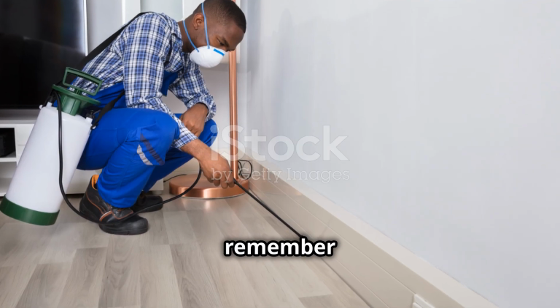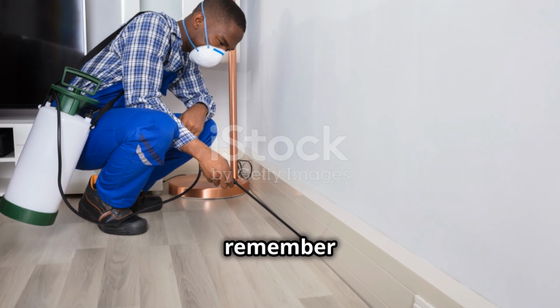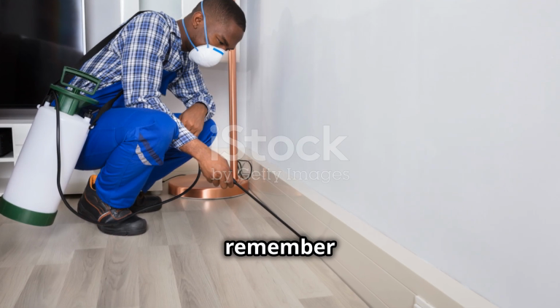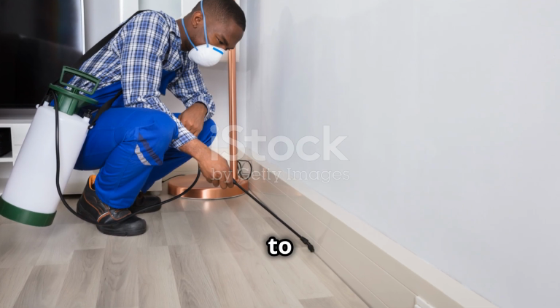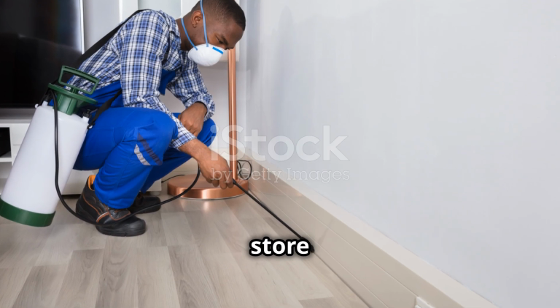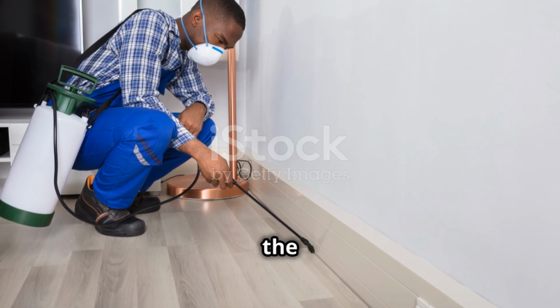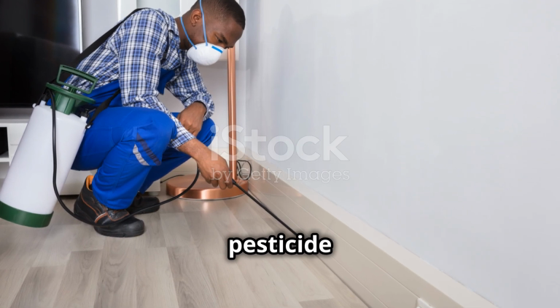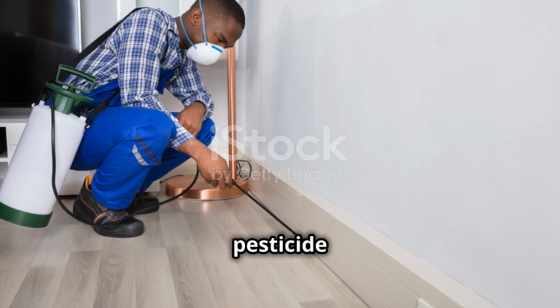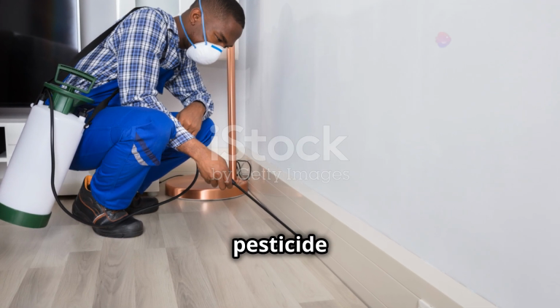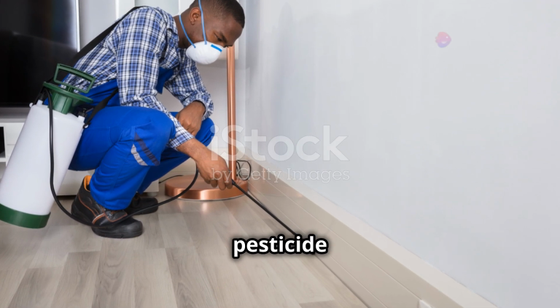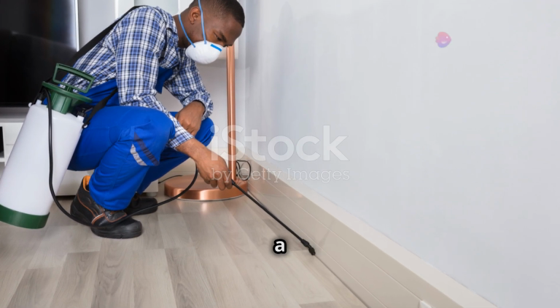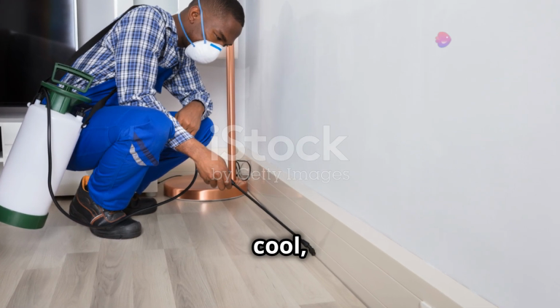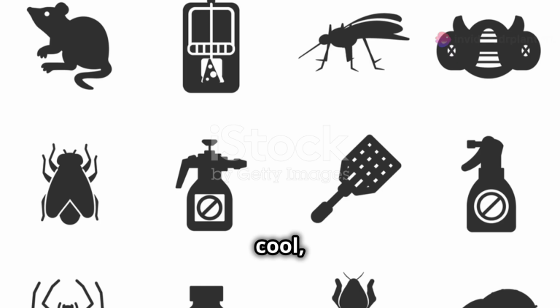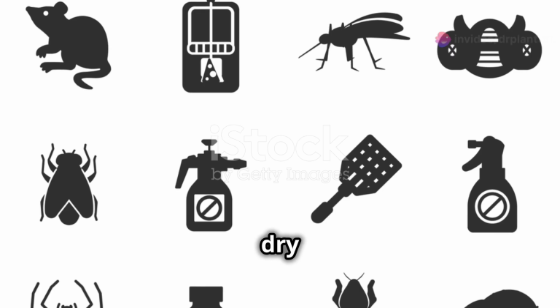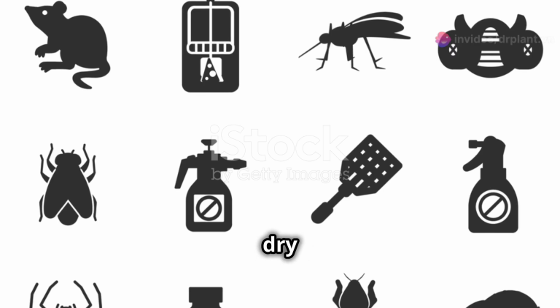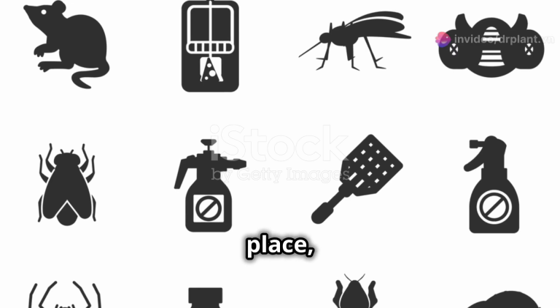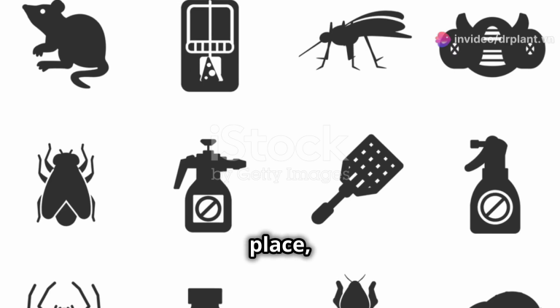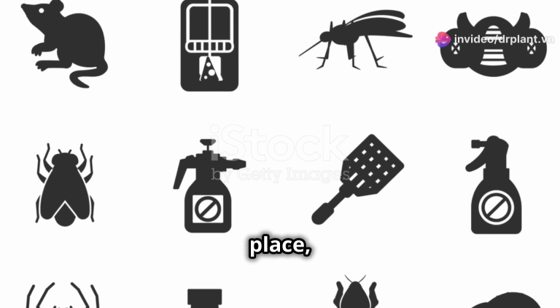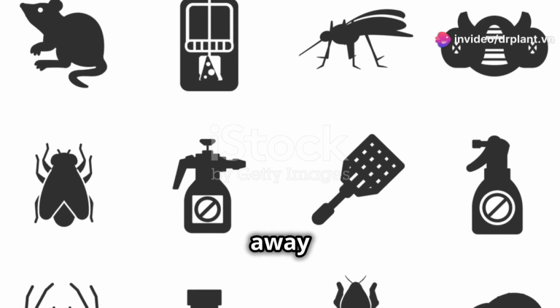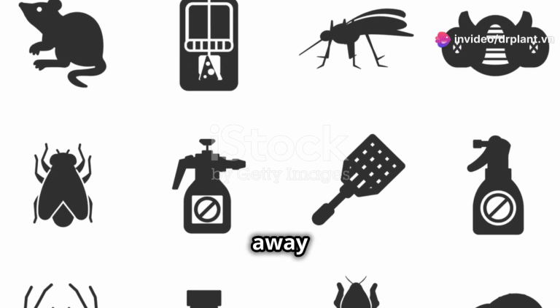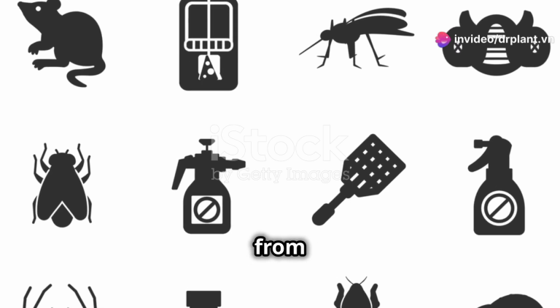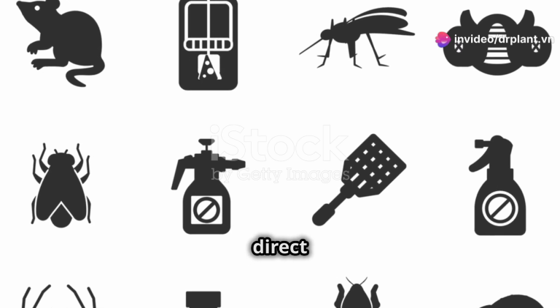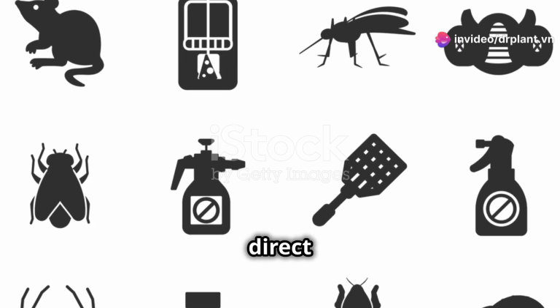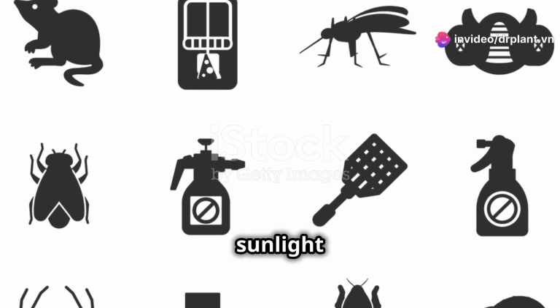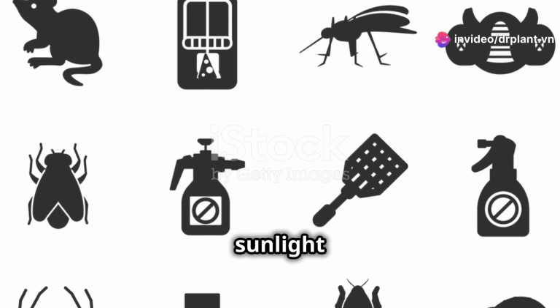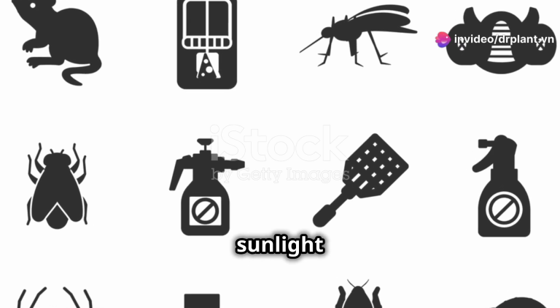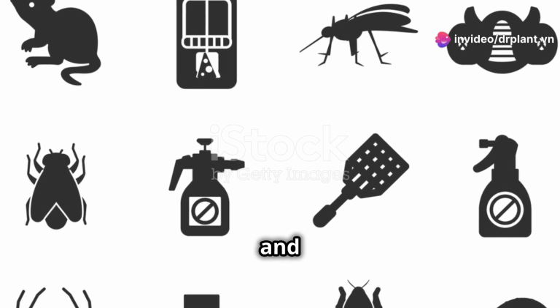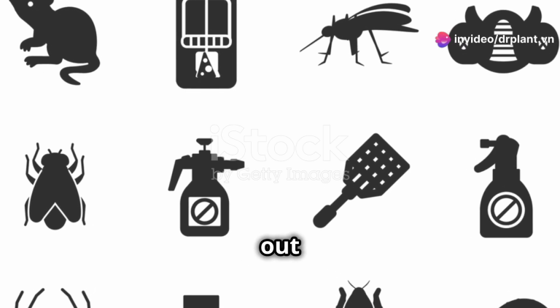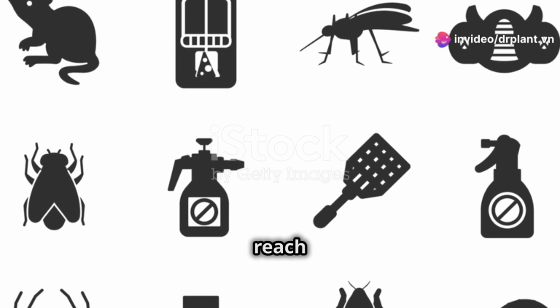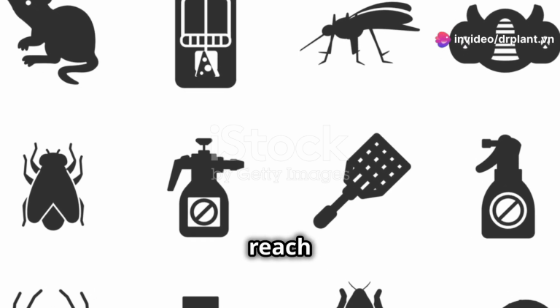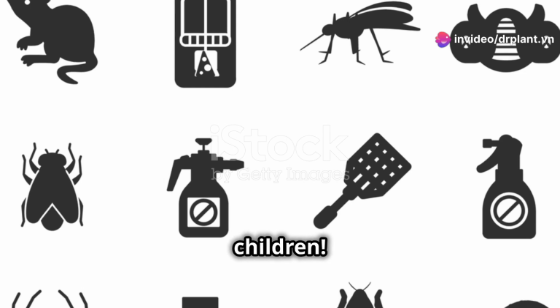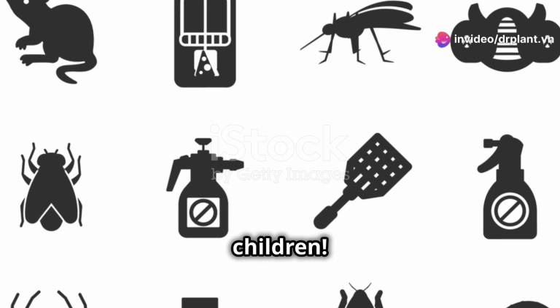A small reminder: remember to store the pesticide in a cool, dry place, away from direct sunlight and out of reach of children.